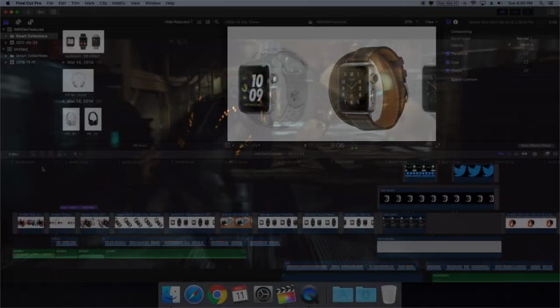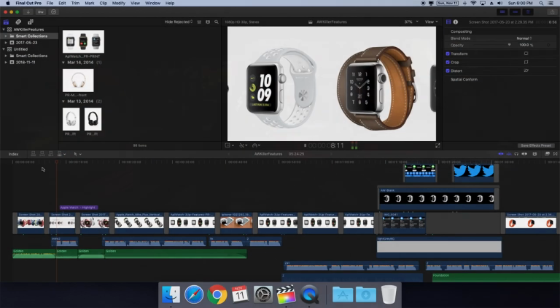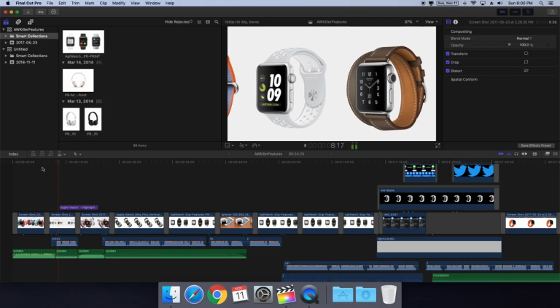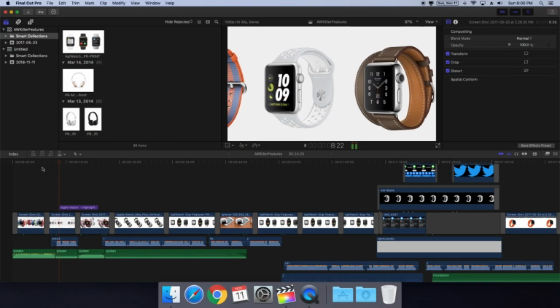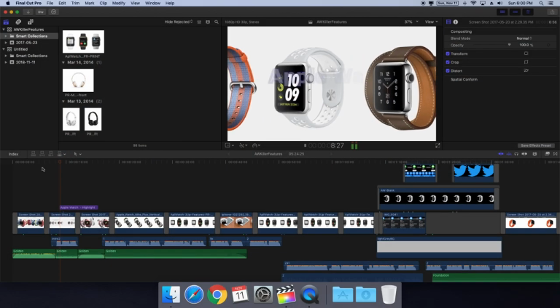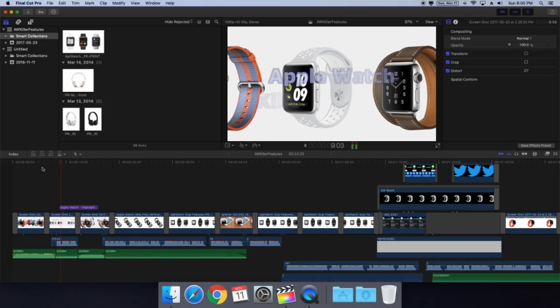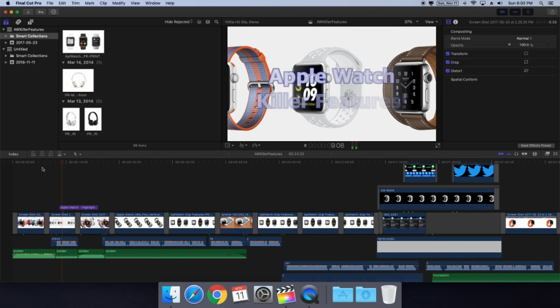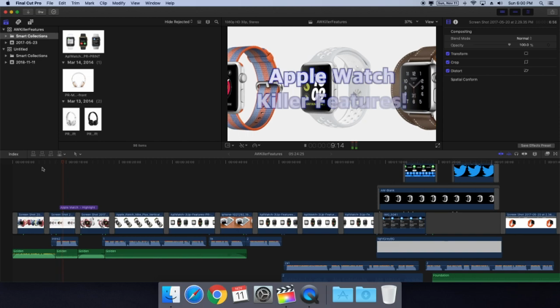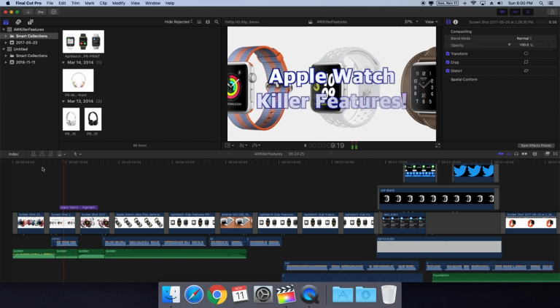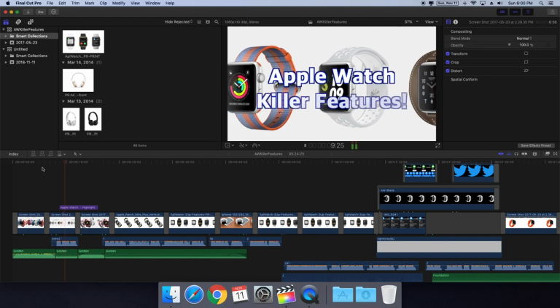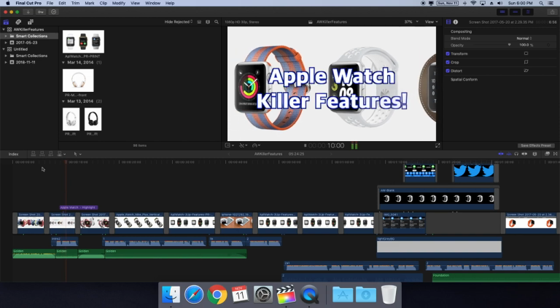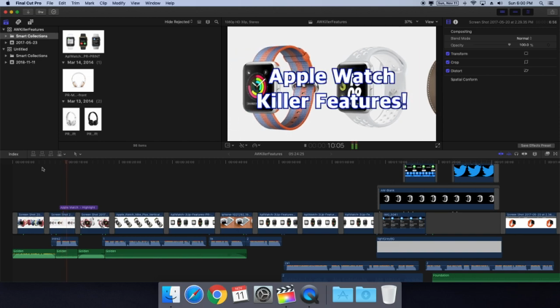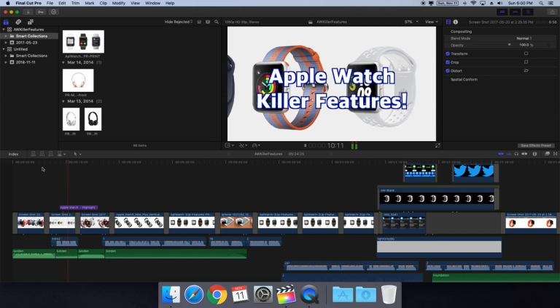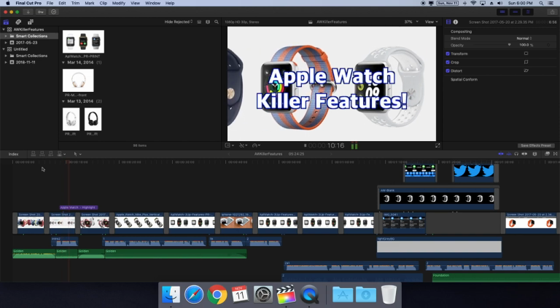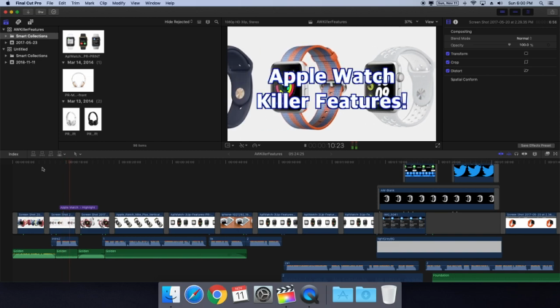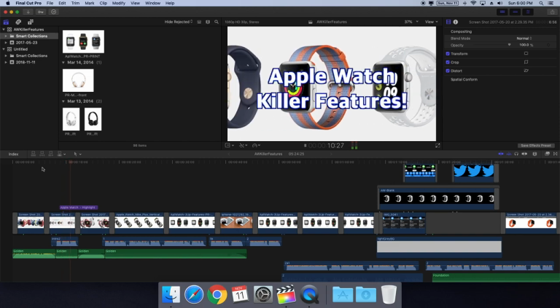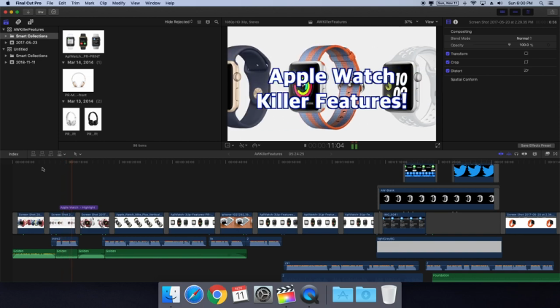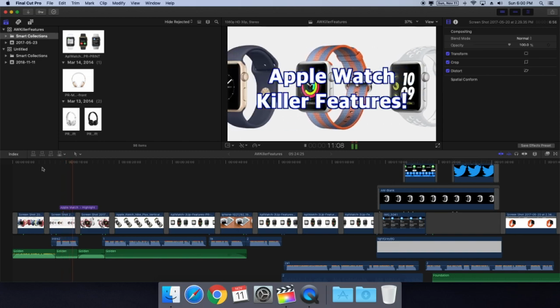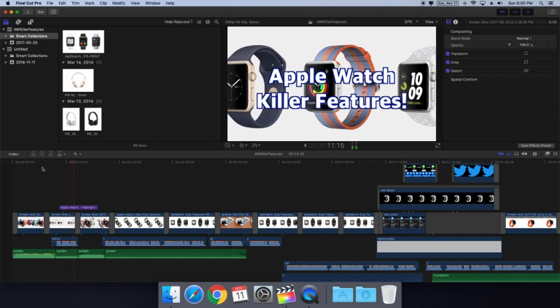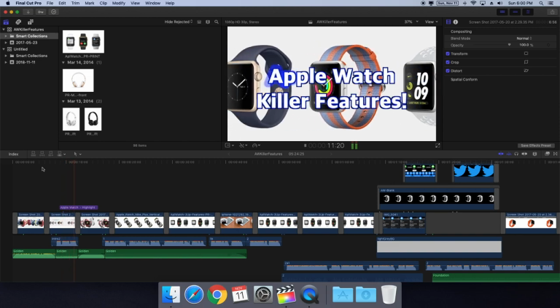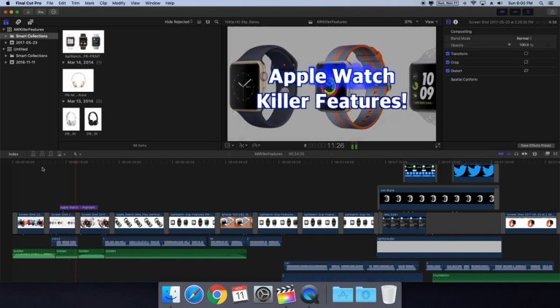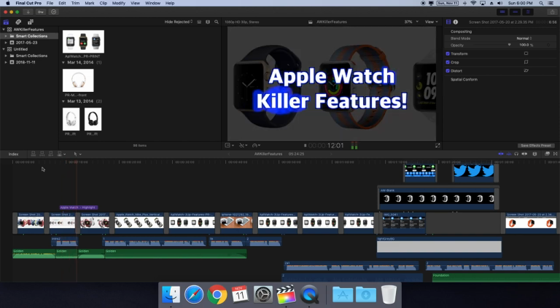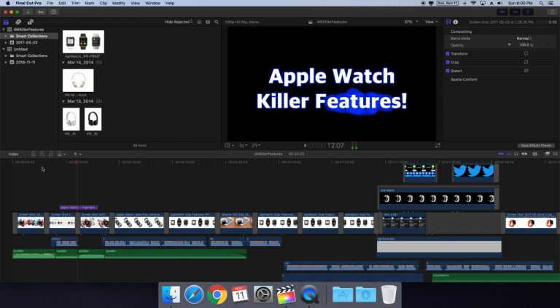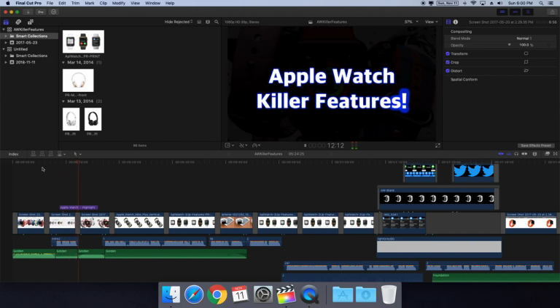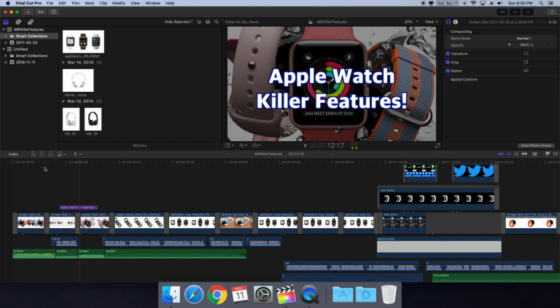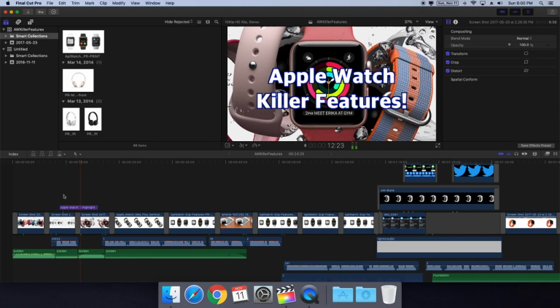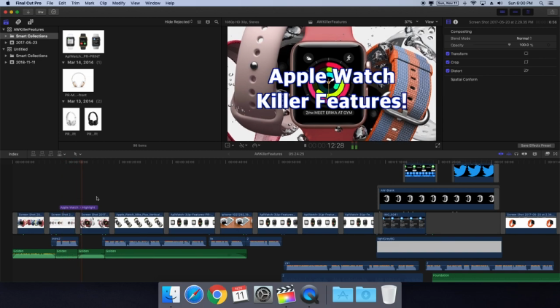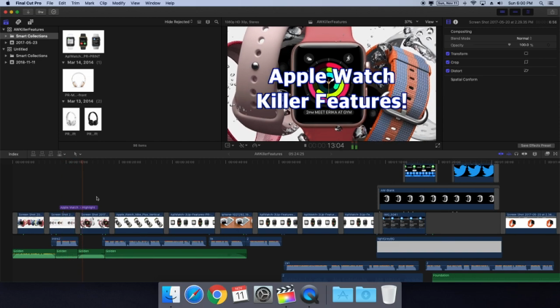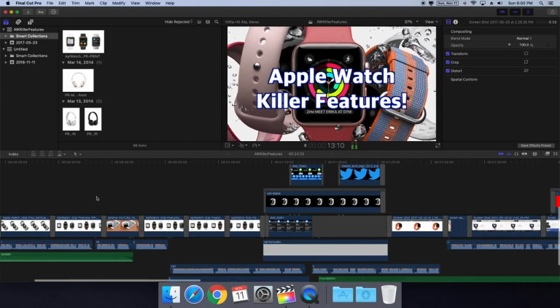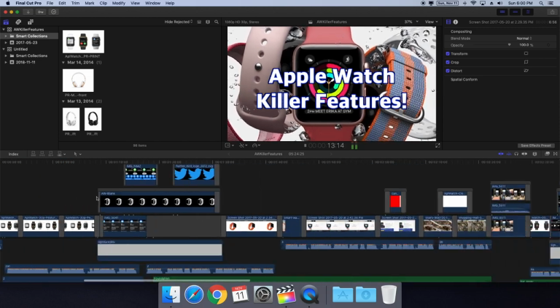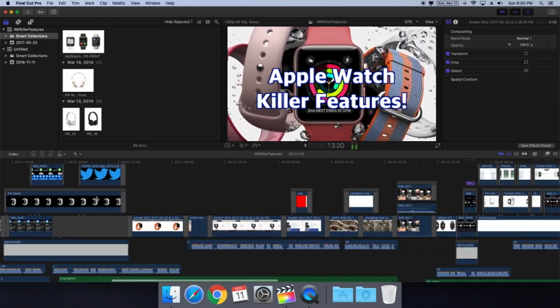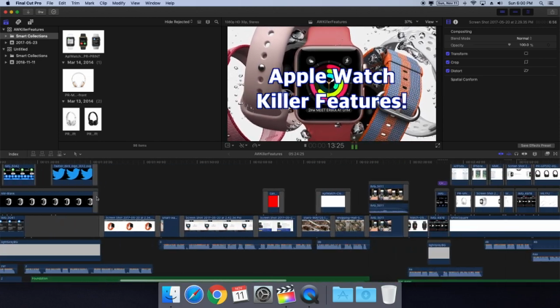I even put Final Cut Pro on it and tried a bit of editing to see how it runs, and it's actually really good for the videos I do.